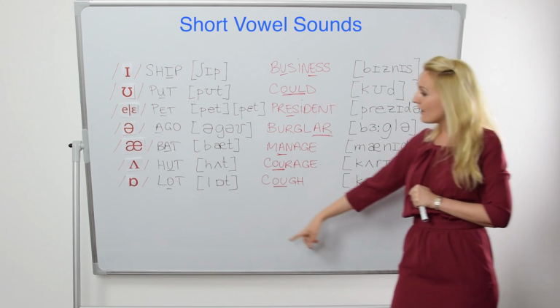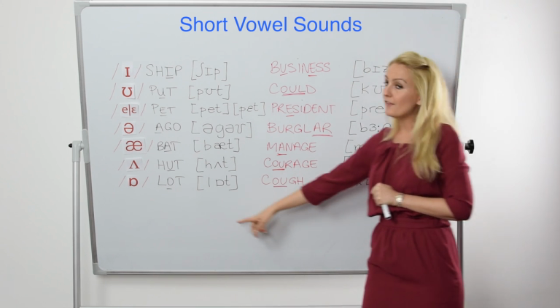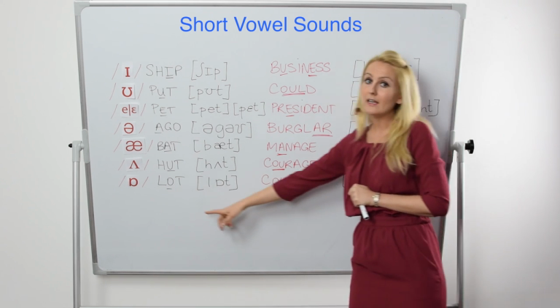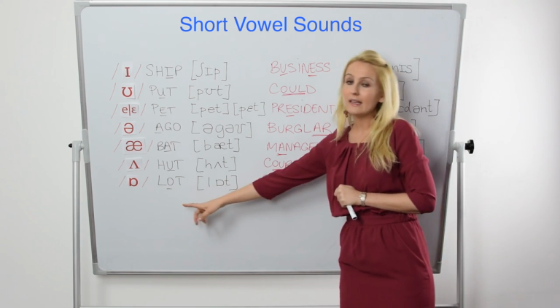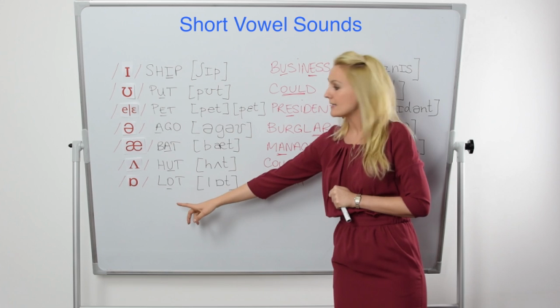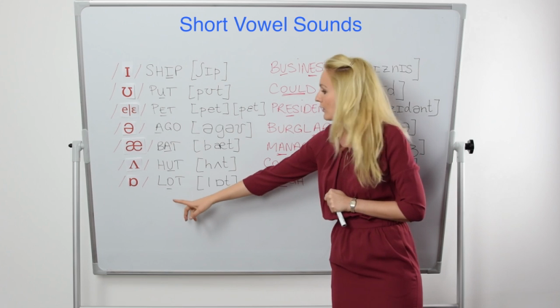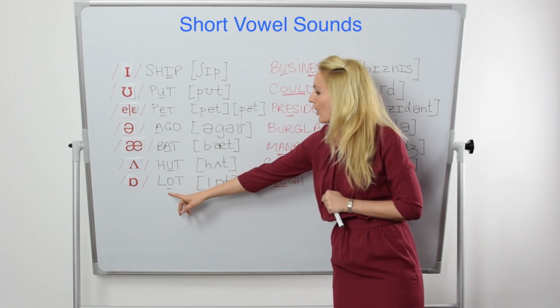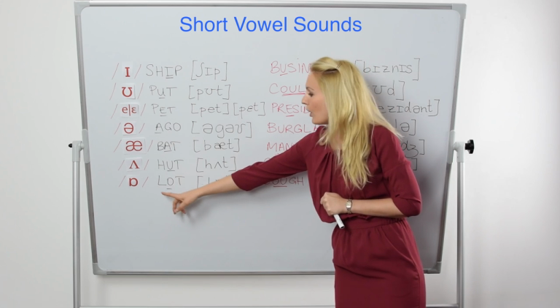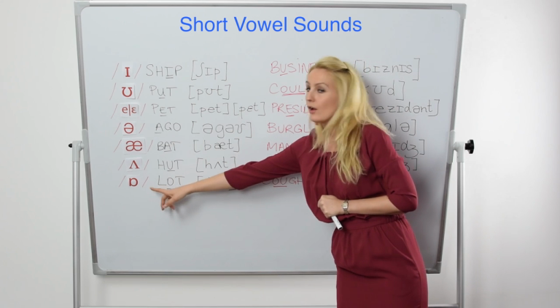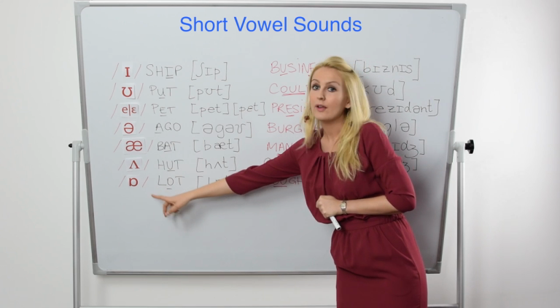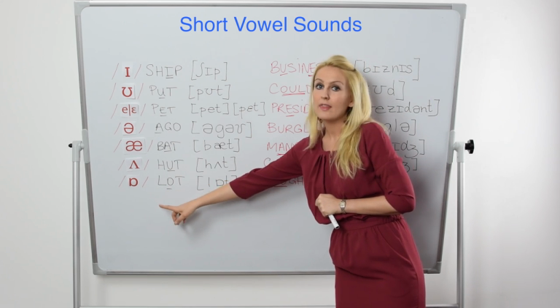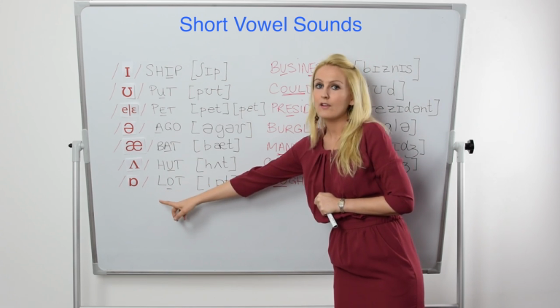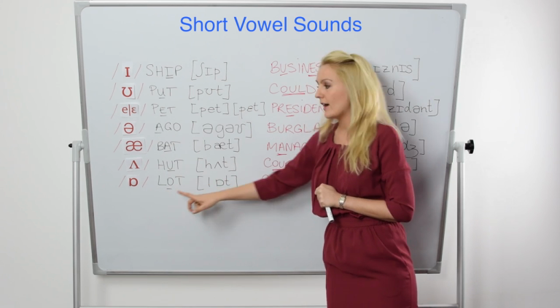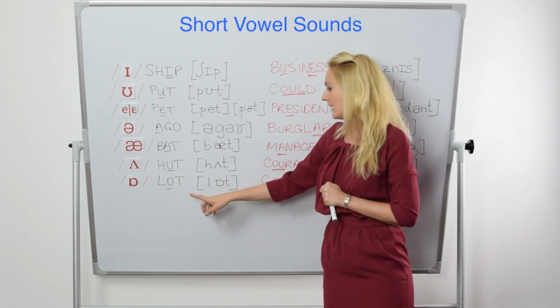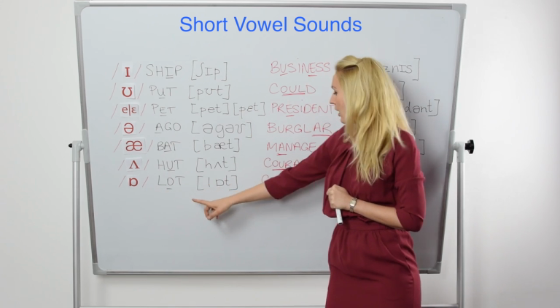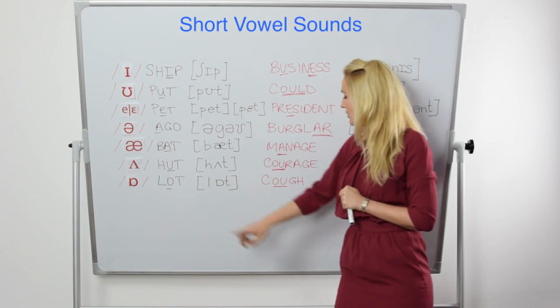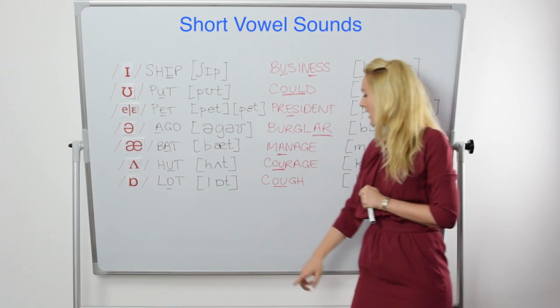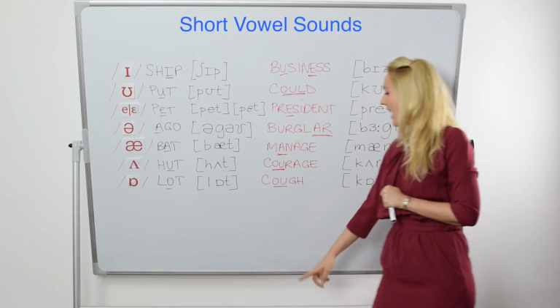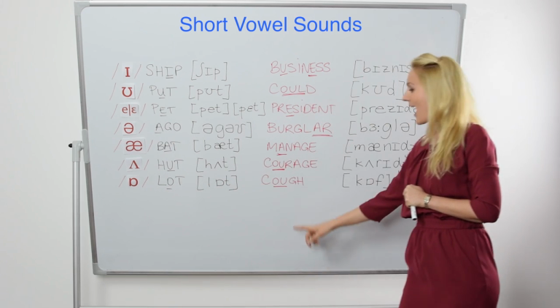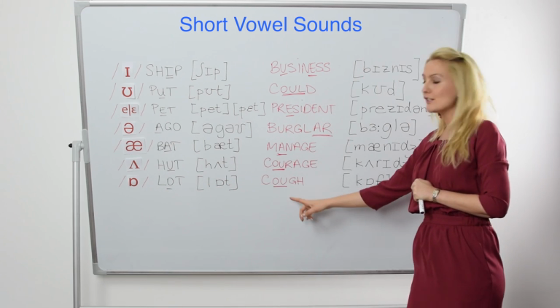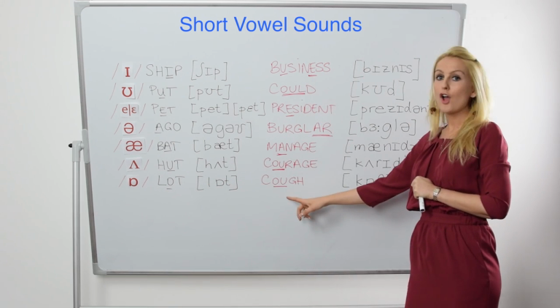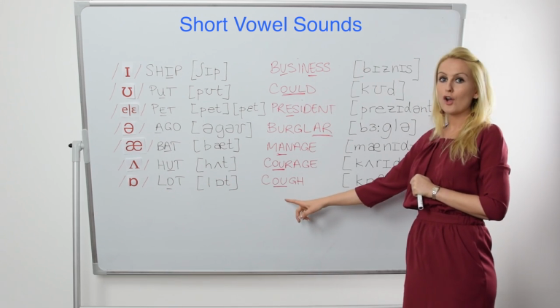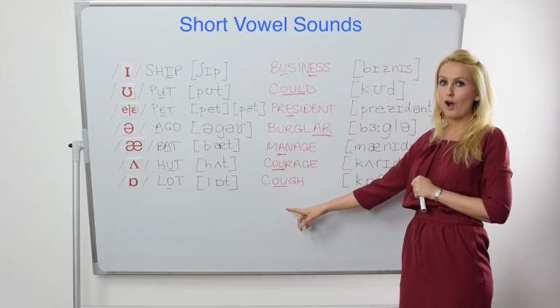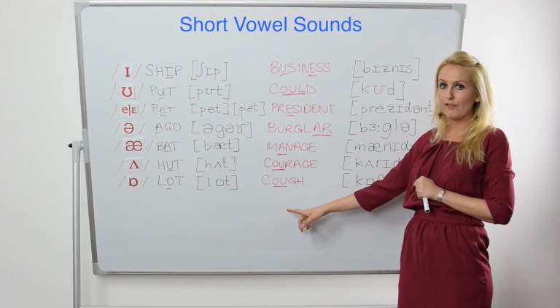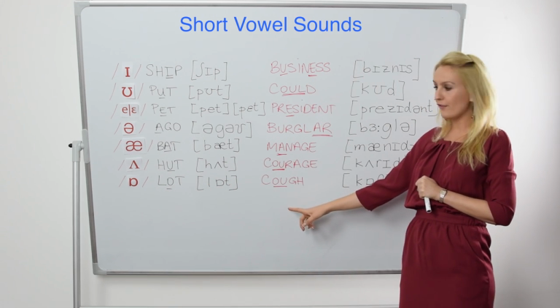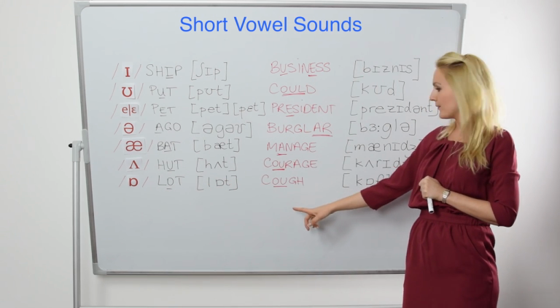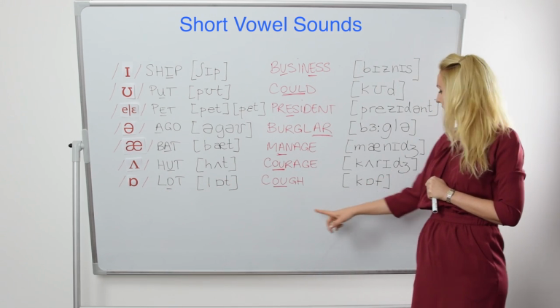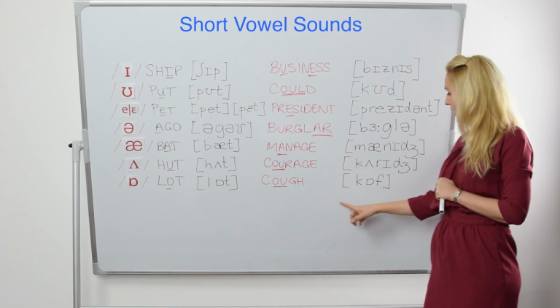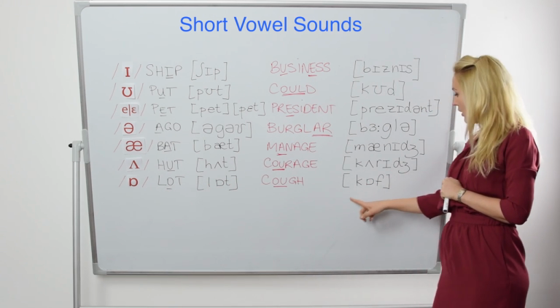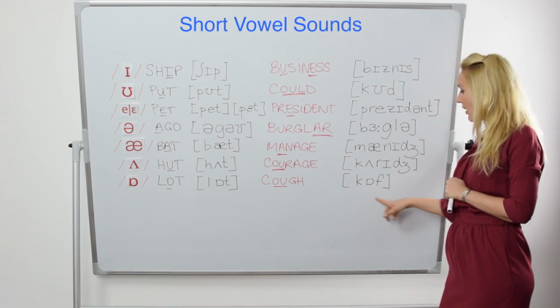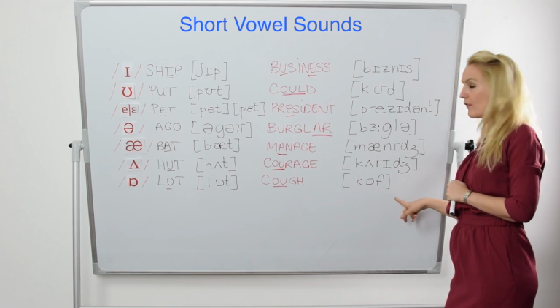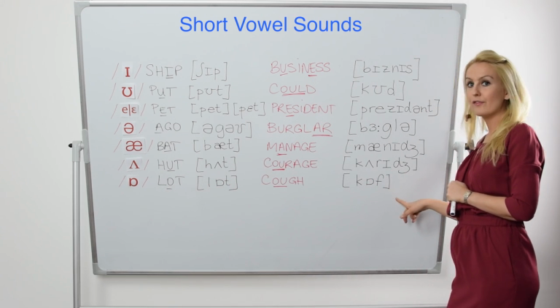And finally, the /ɒ/ sound, which you find in 'lot' and also in 'cough.' Cough.